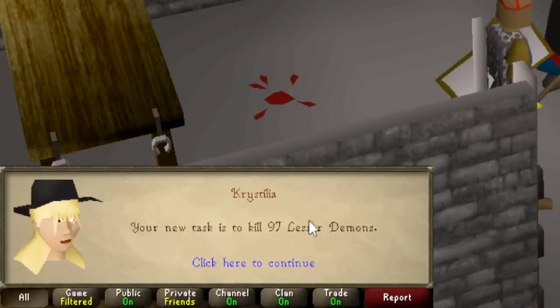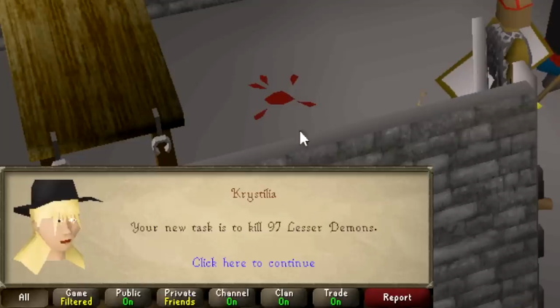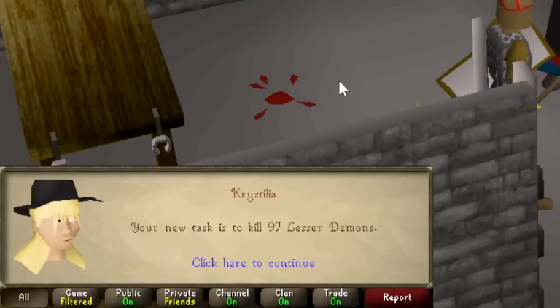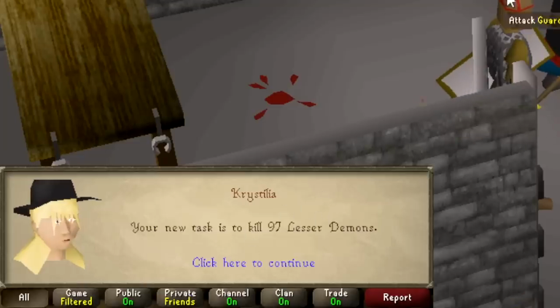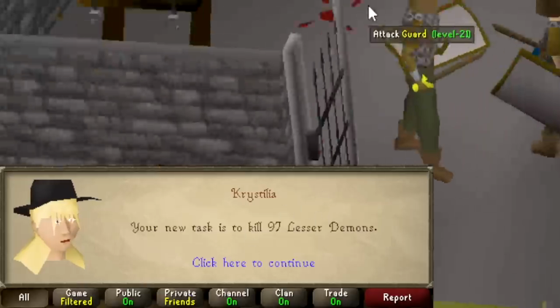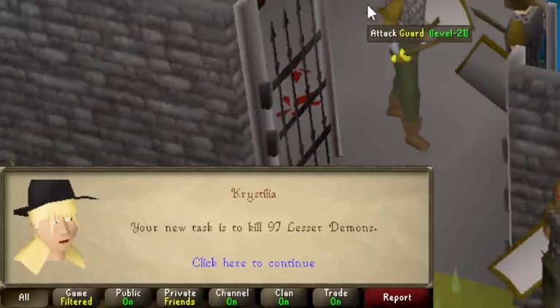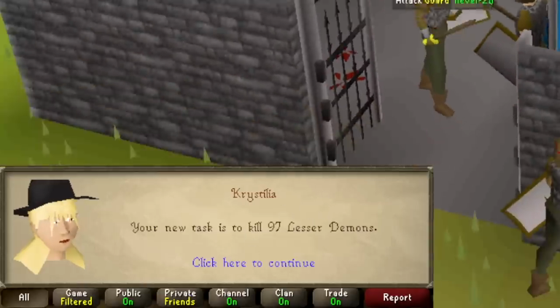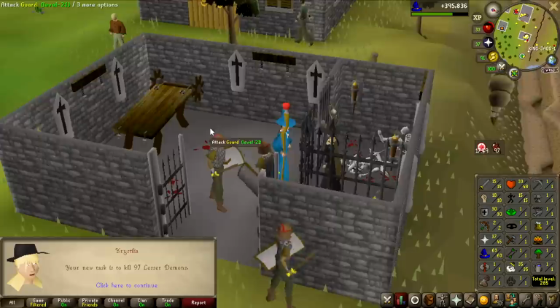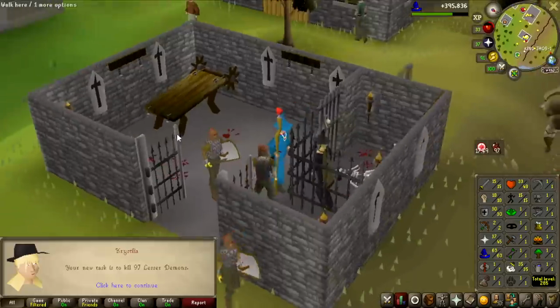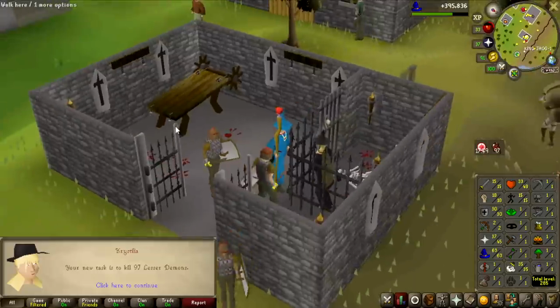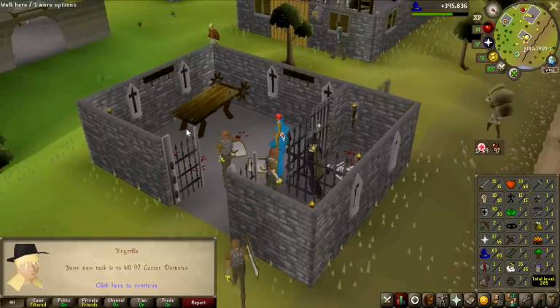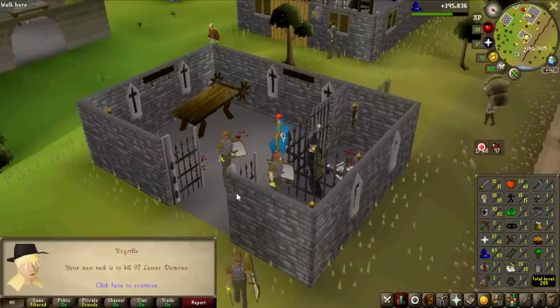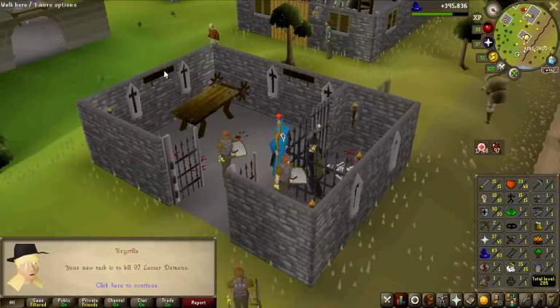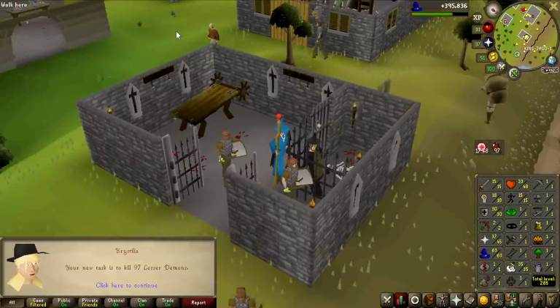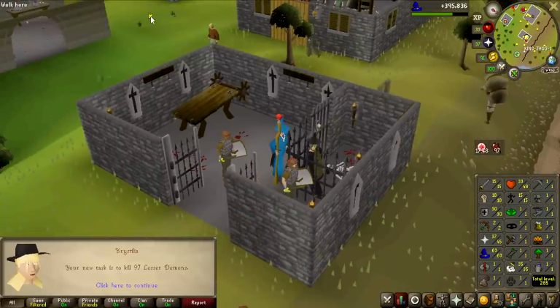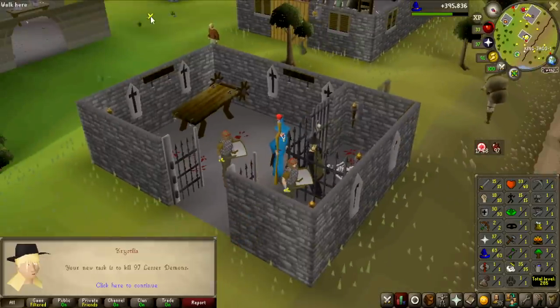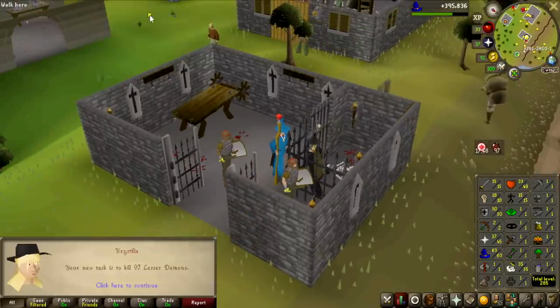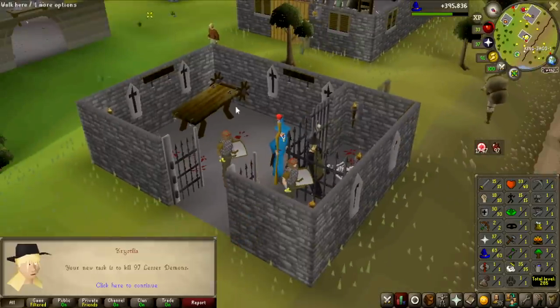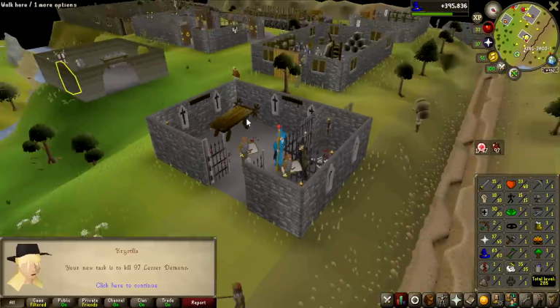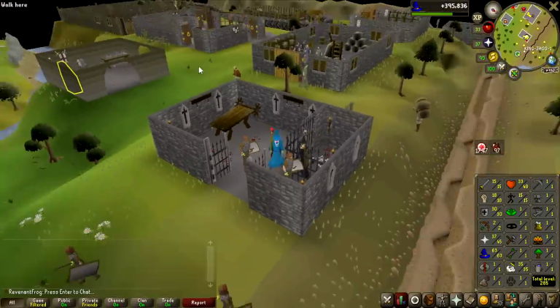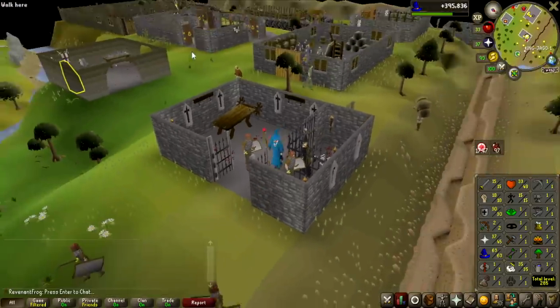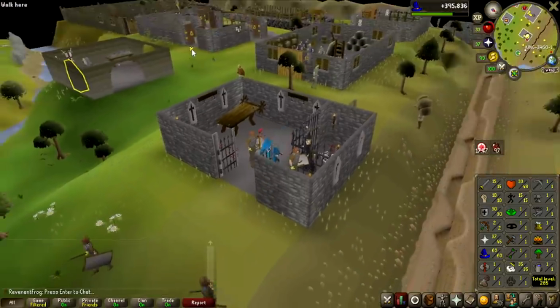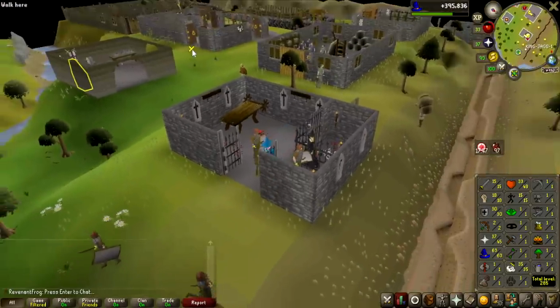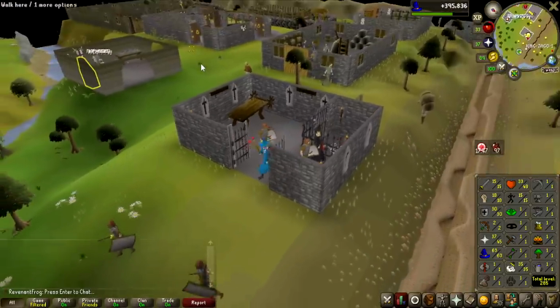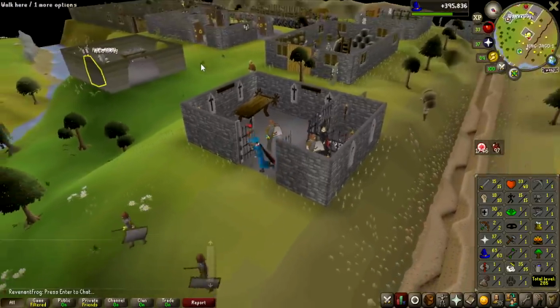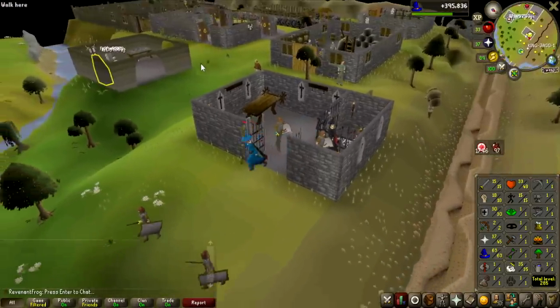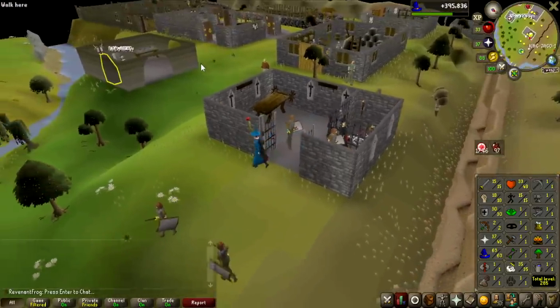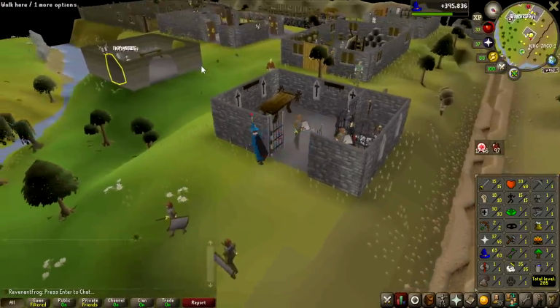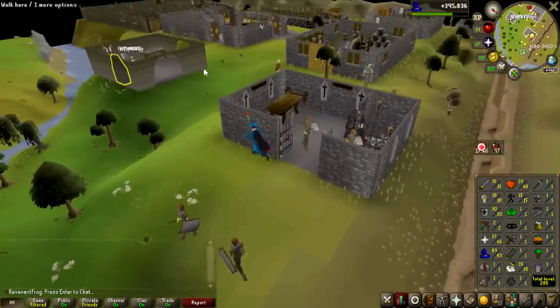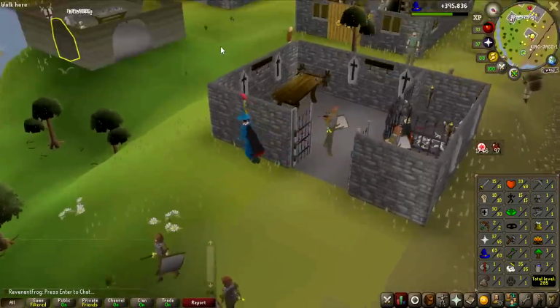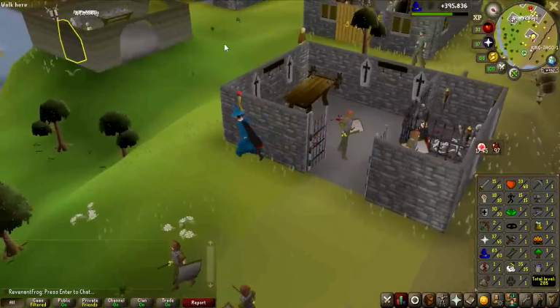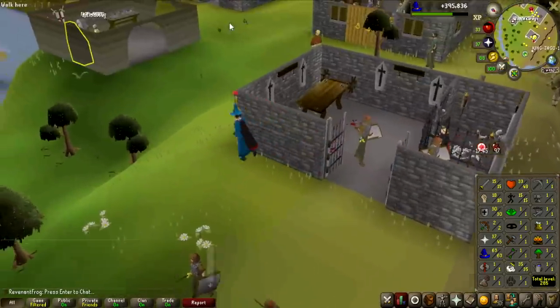I would love to get any task that gives me an excuse to train melee or ranged. 97 Lesser Demons! That's a safe-spot type of task, so I guess we're going to try and train some ranged.